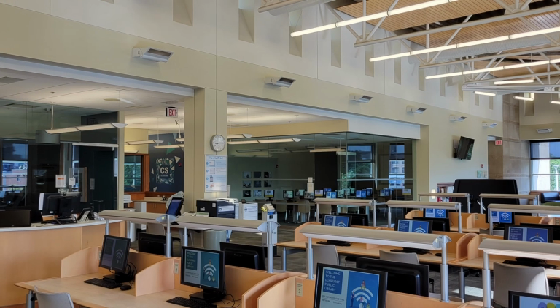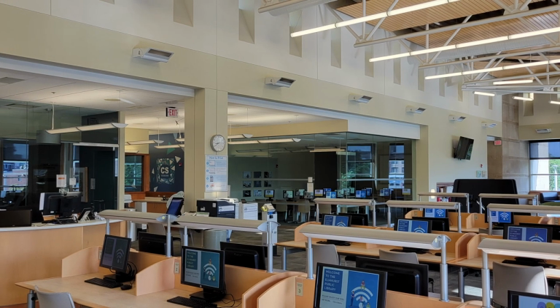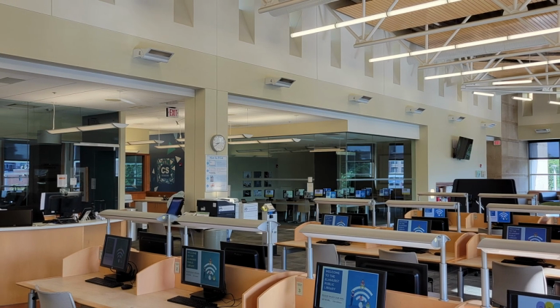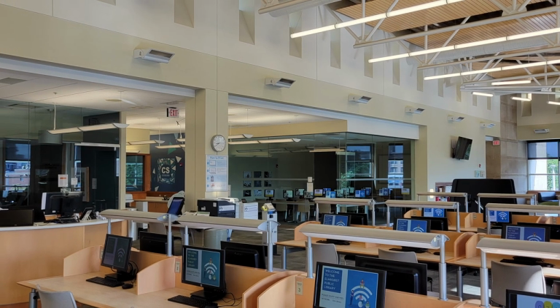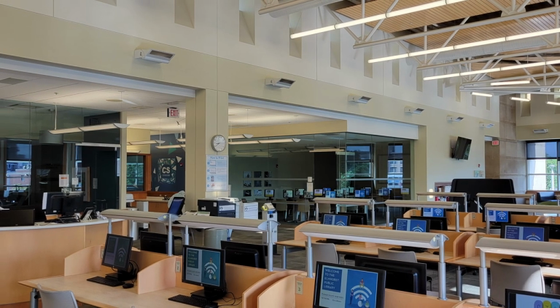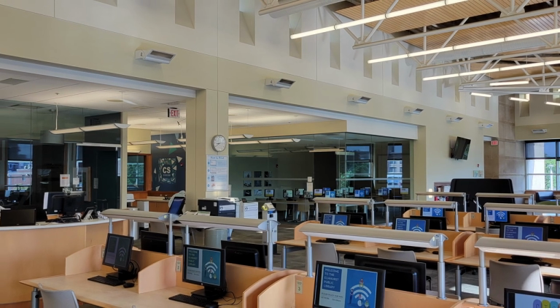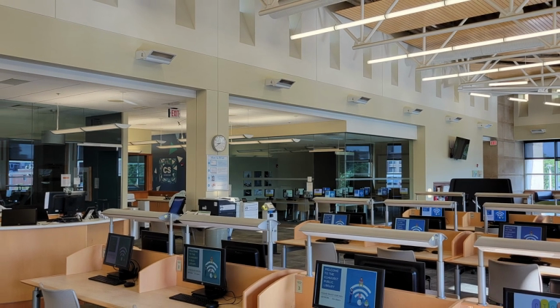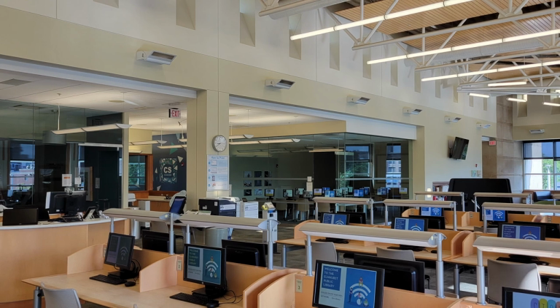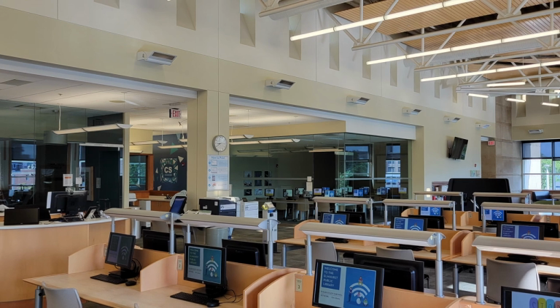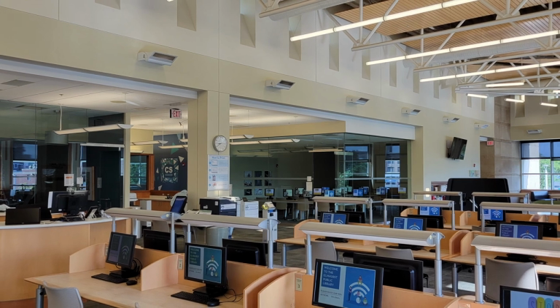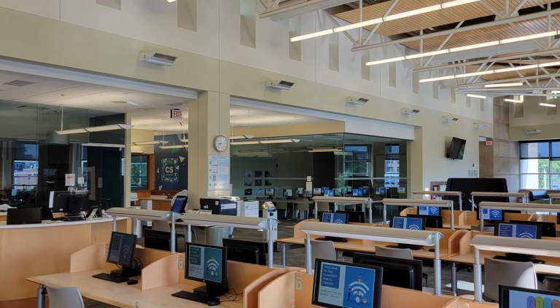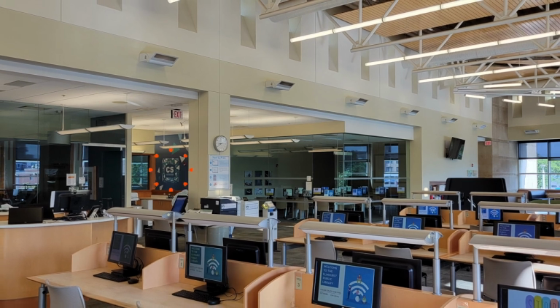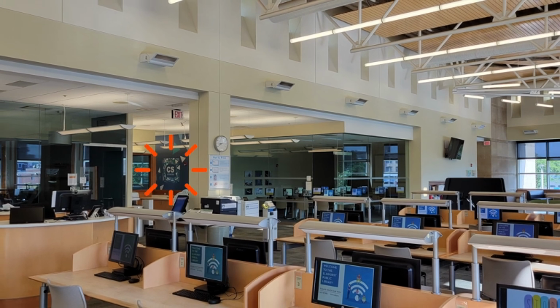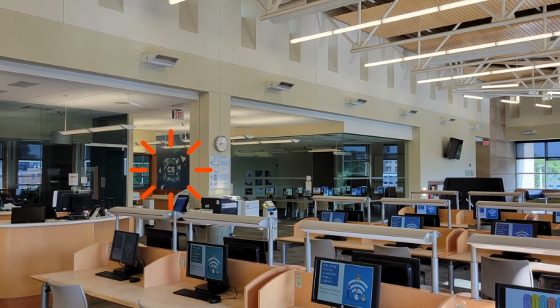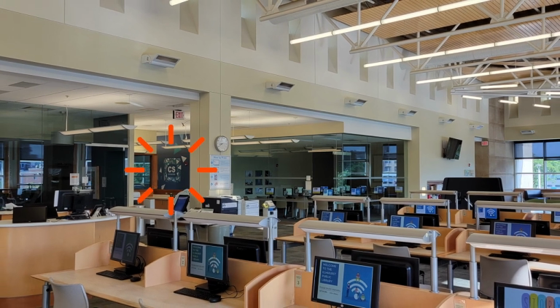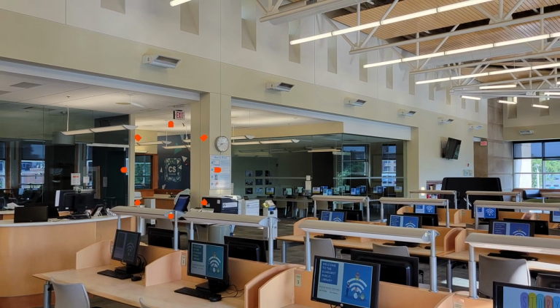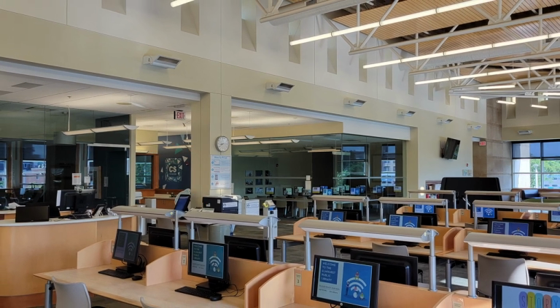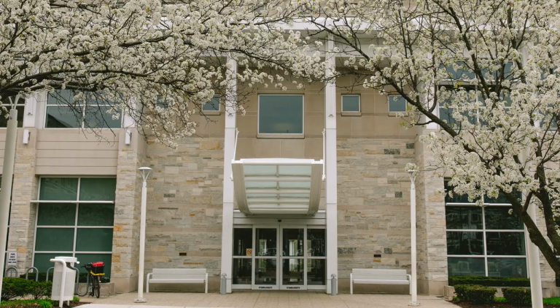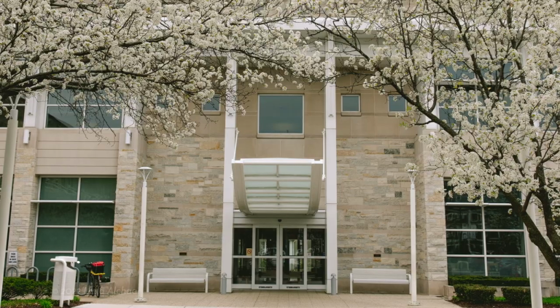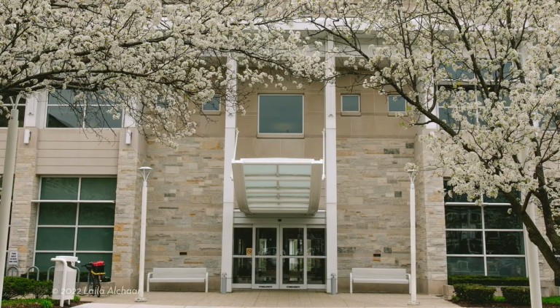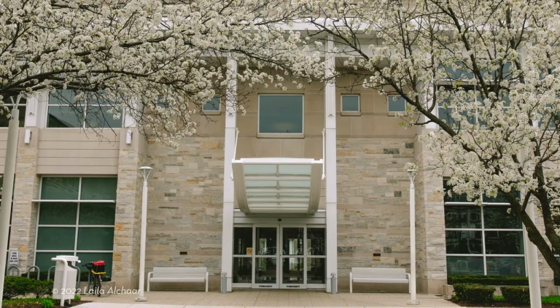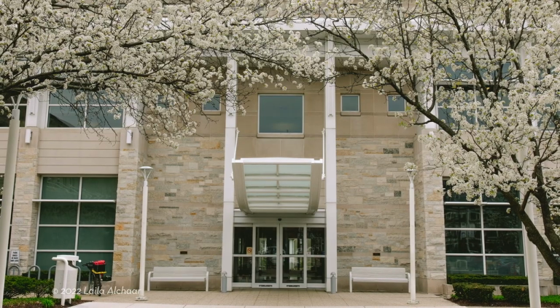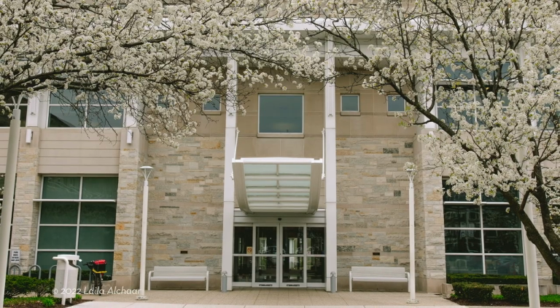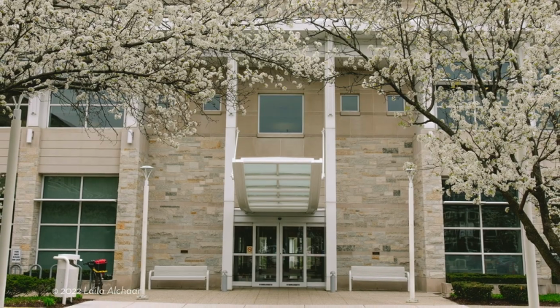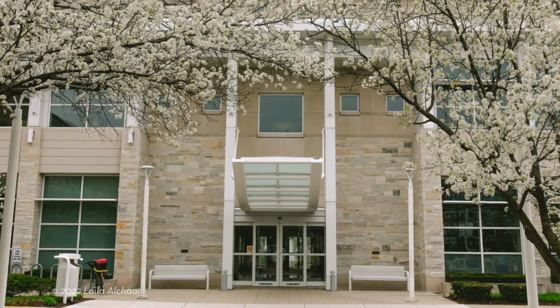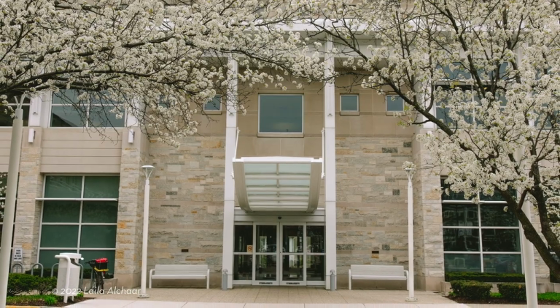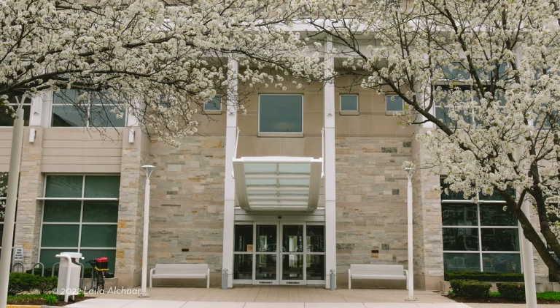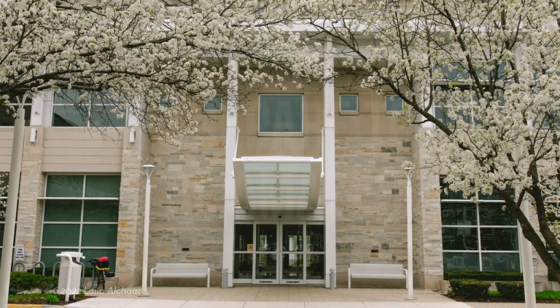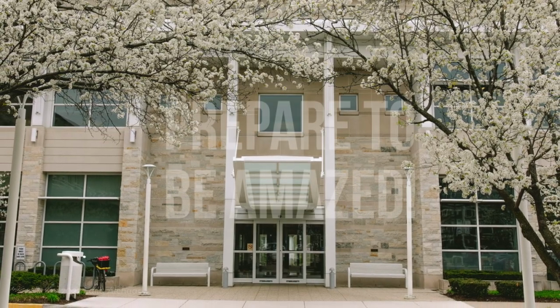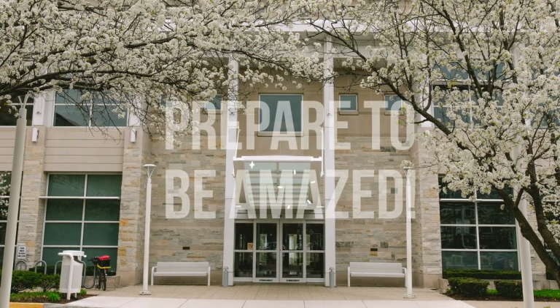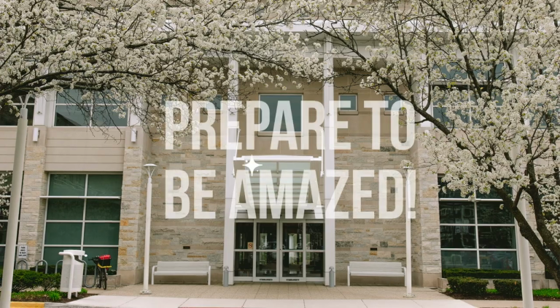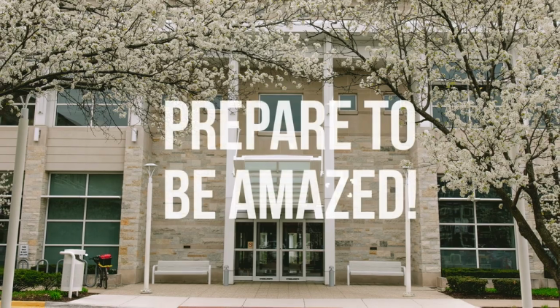The next time you visit EPL, be sure to check out the Creative Studio. Visit us online to learn more and prepare to be amazed.